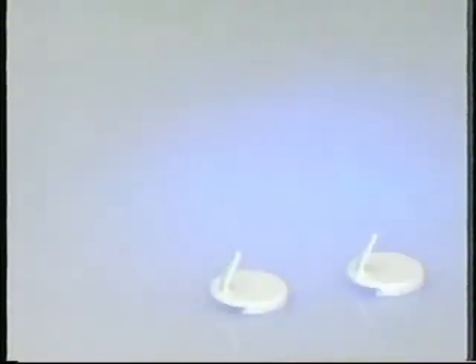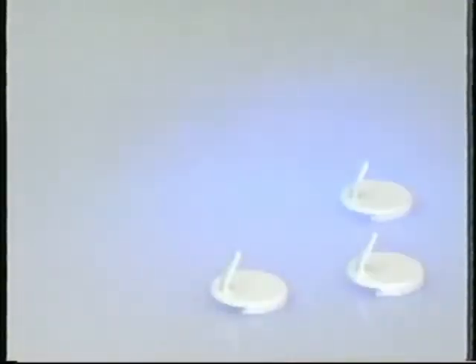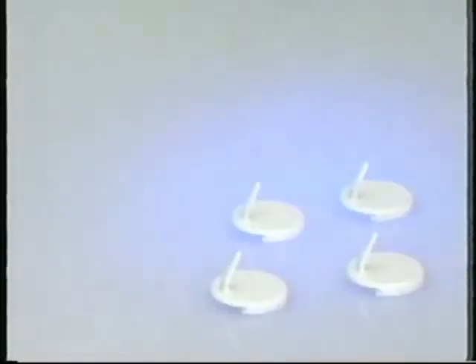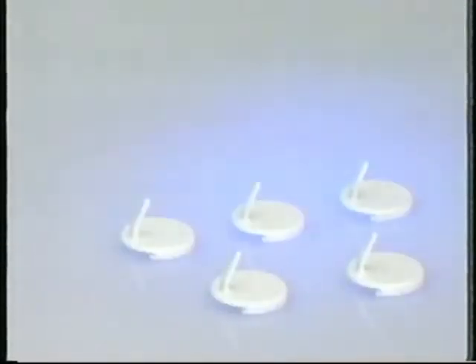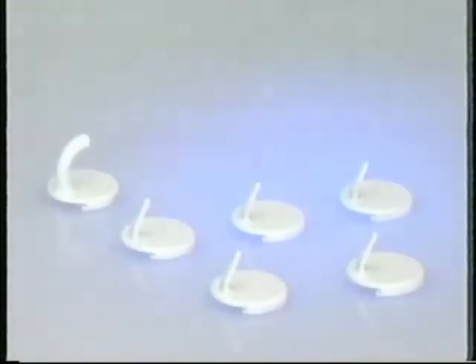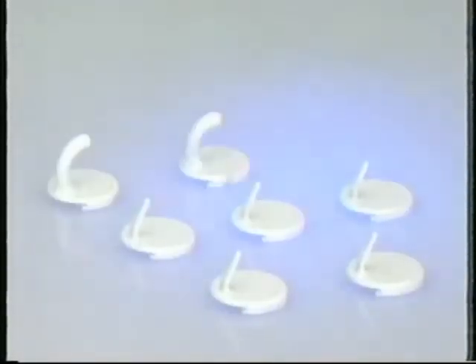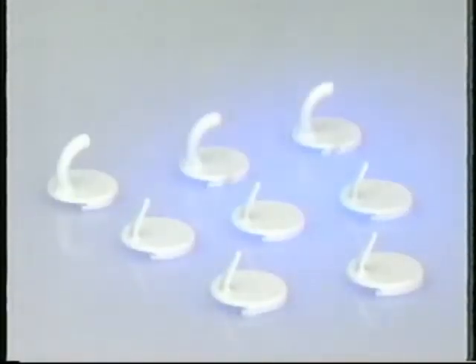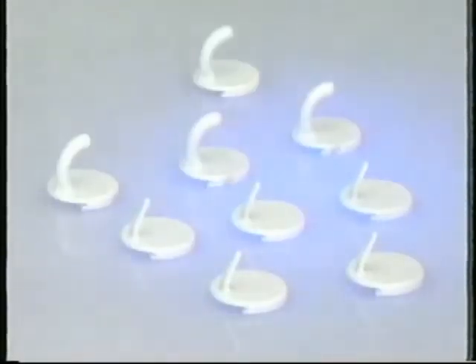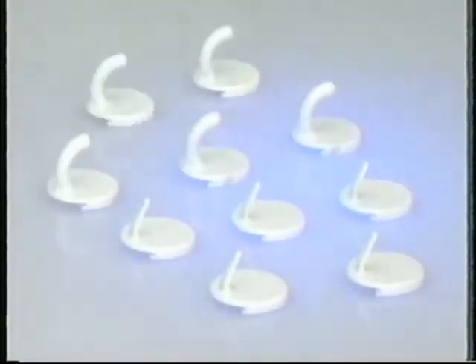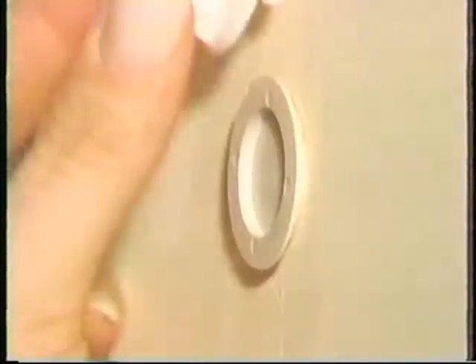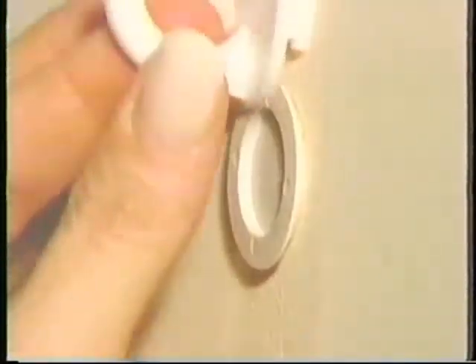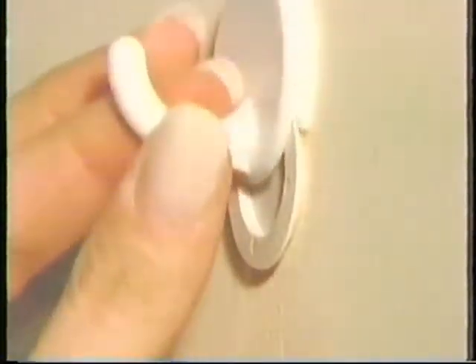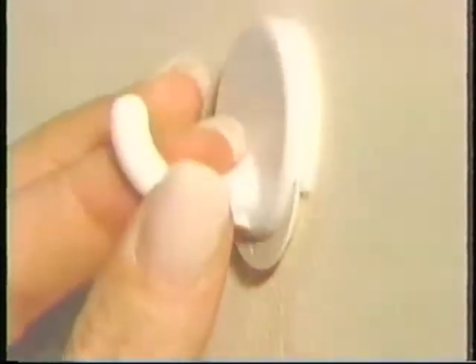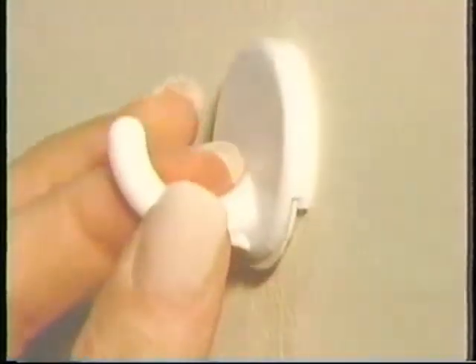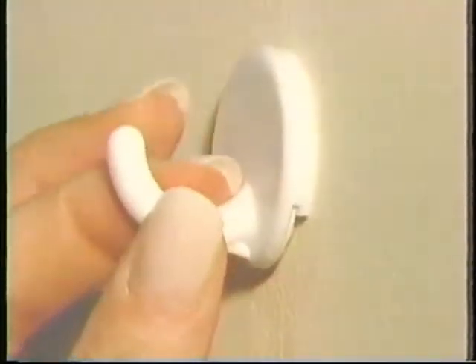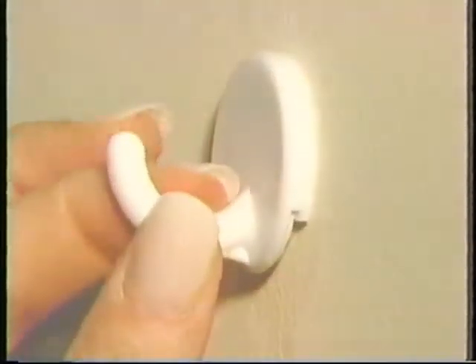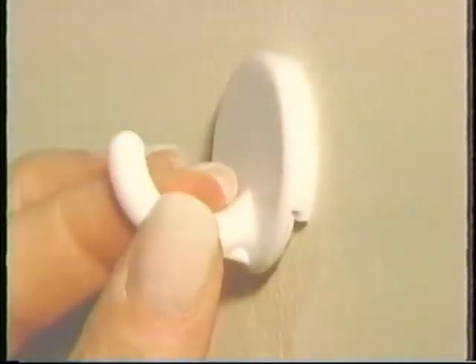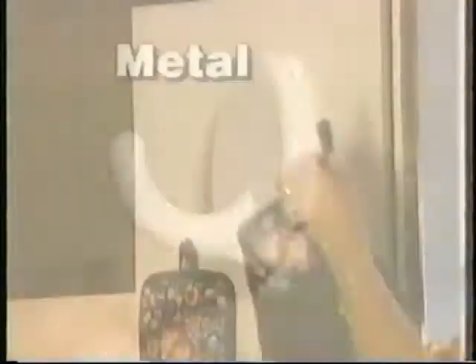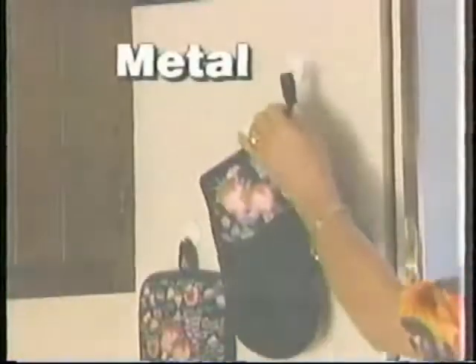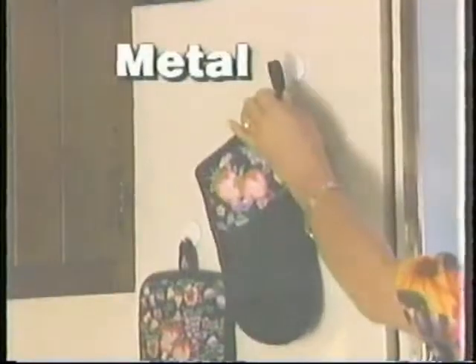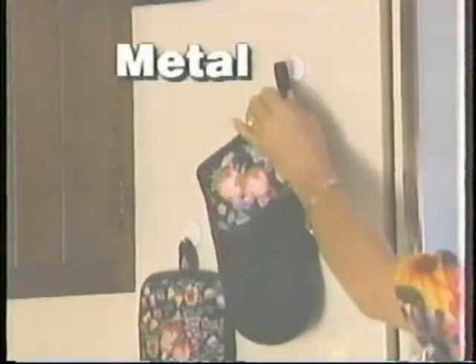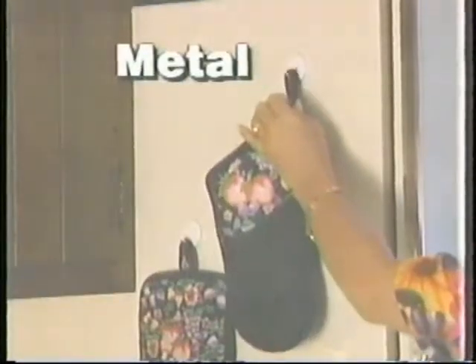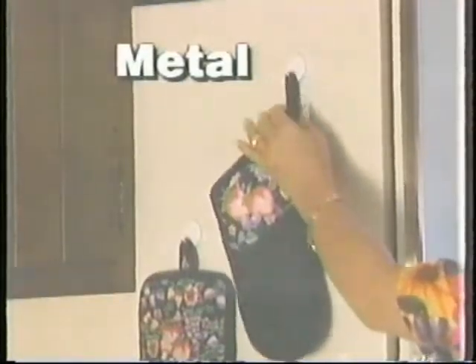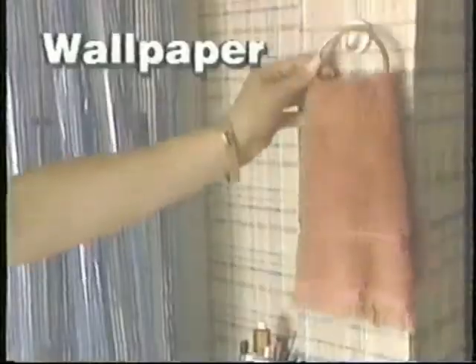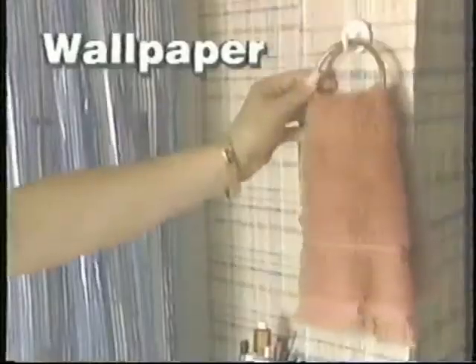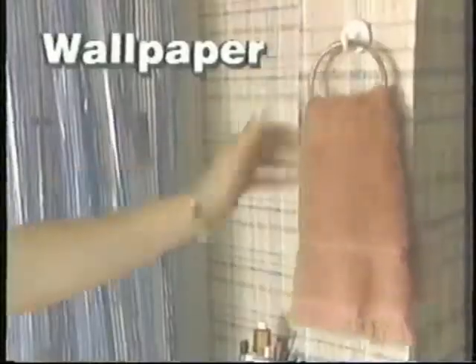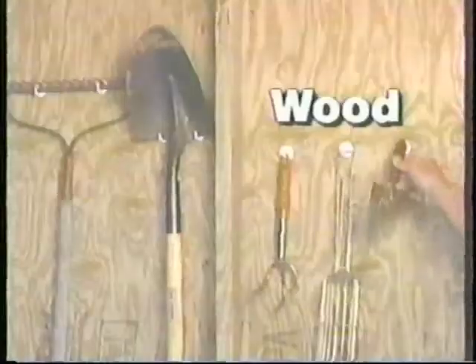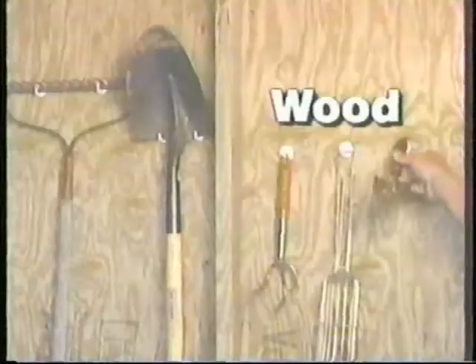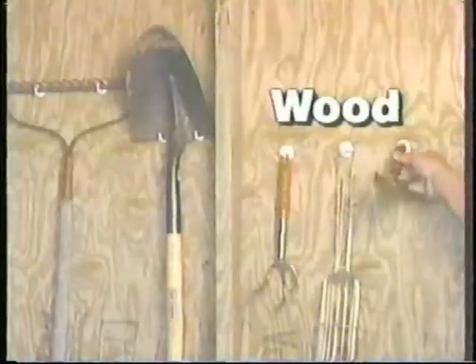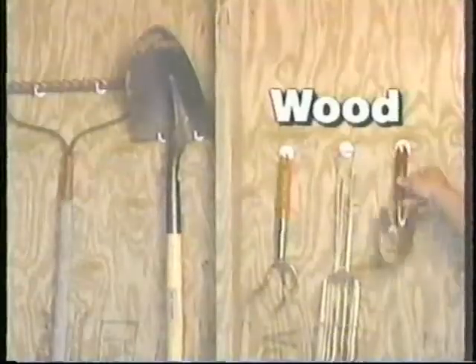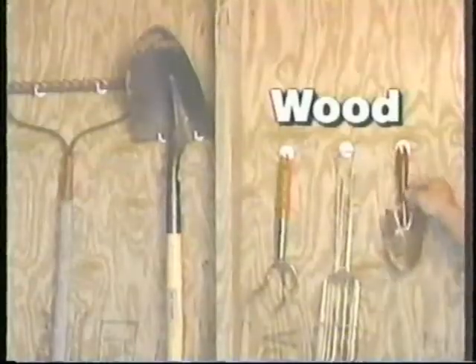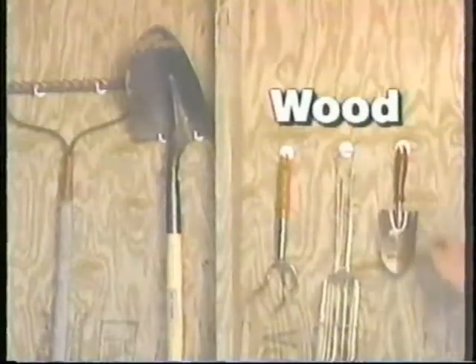And look, your Does It Handy Hanger also comes with these utility hooks. Use them in the kitchen, the bathroom, even in your tool shed.